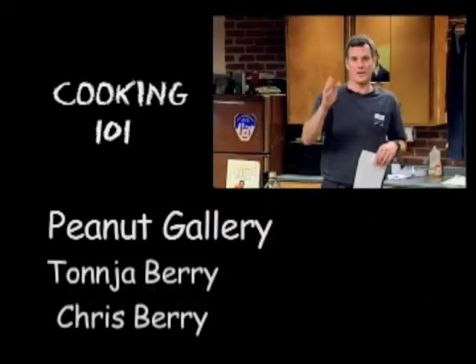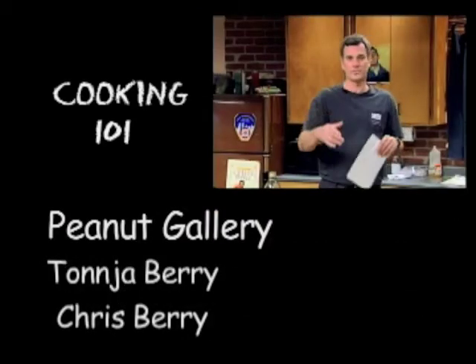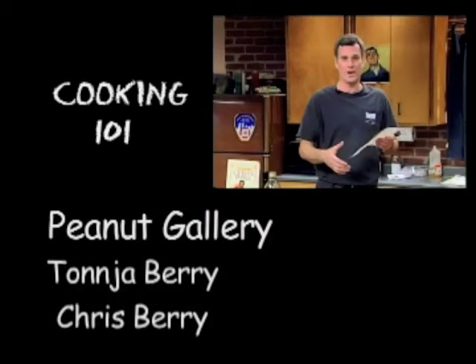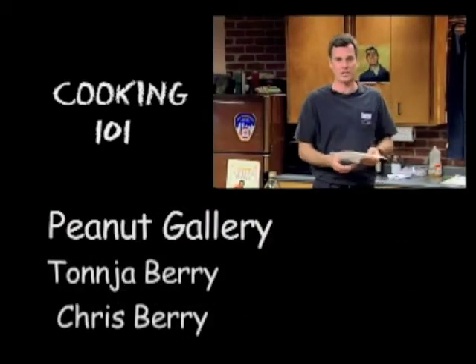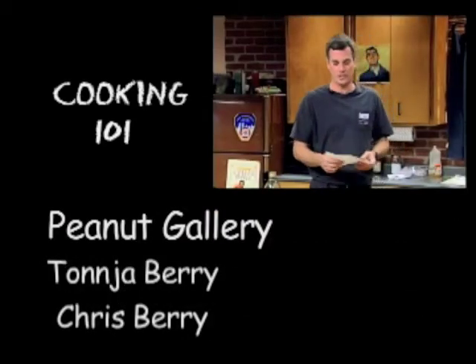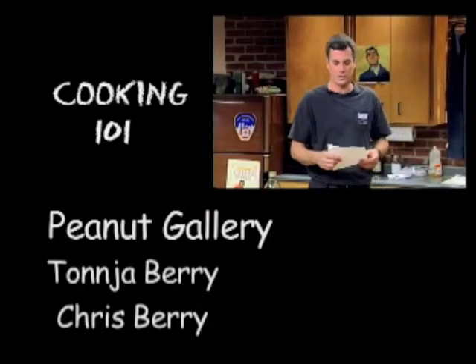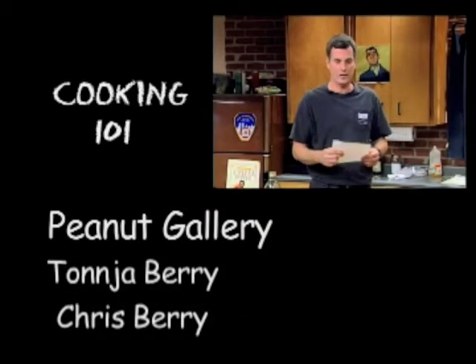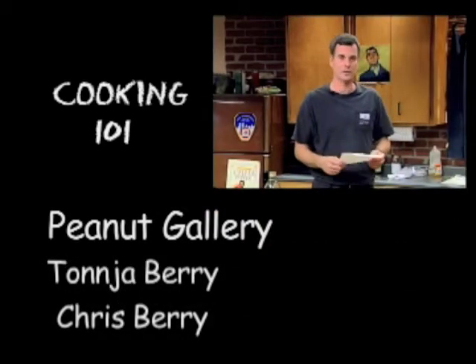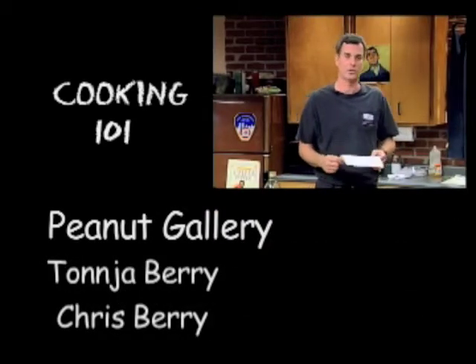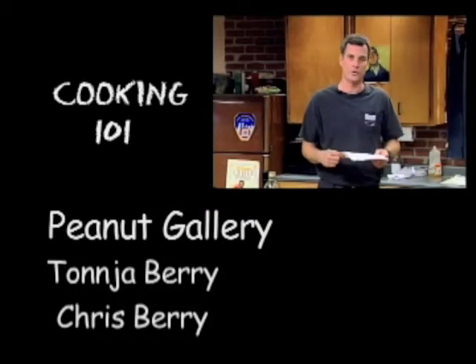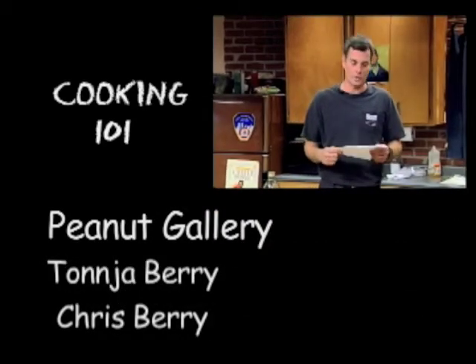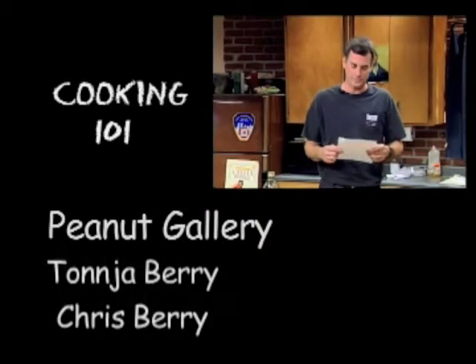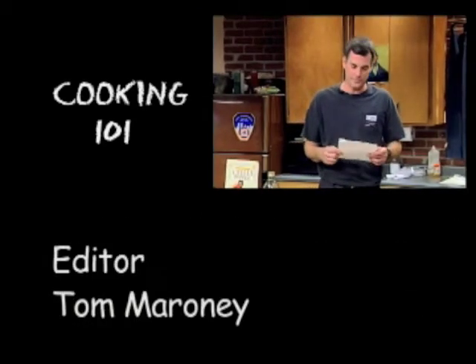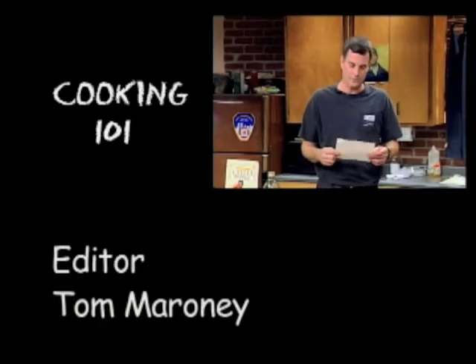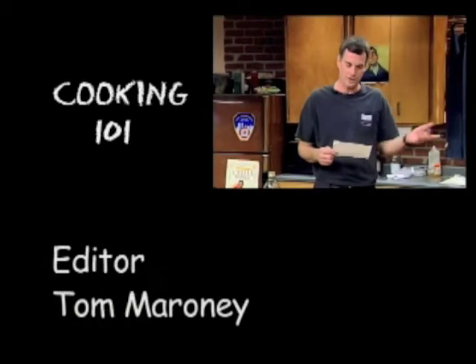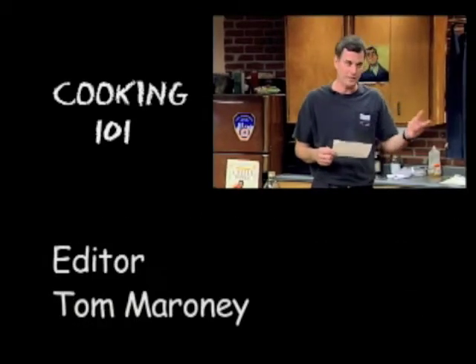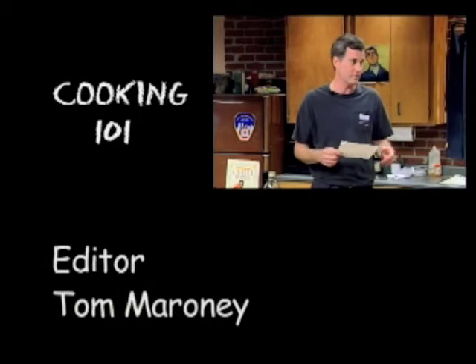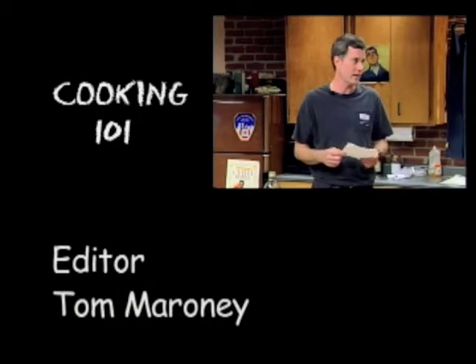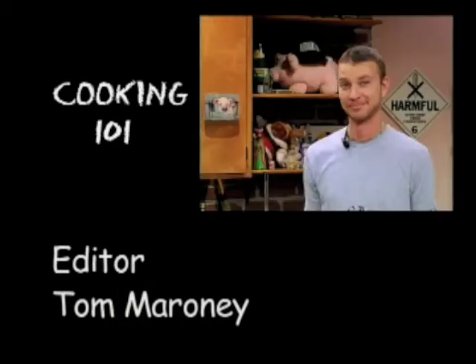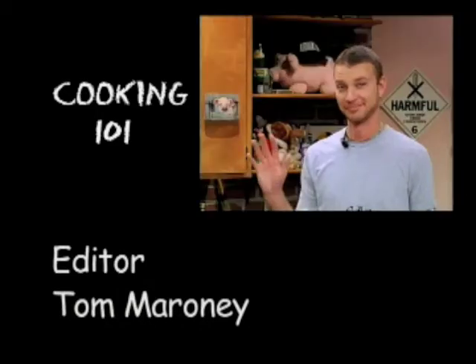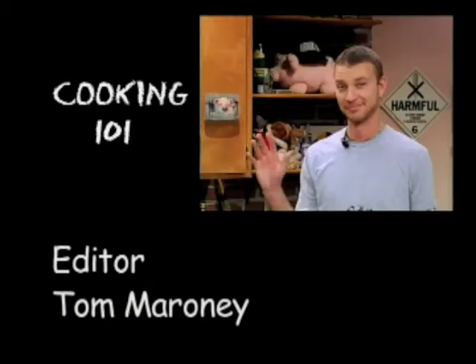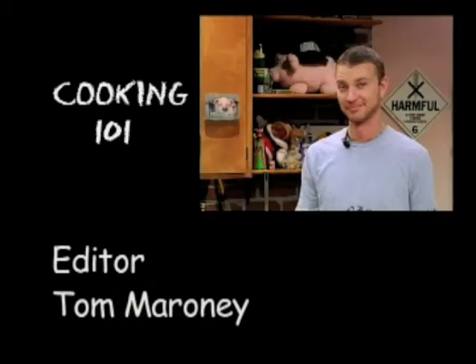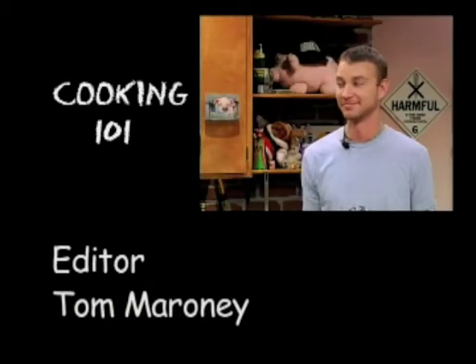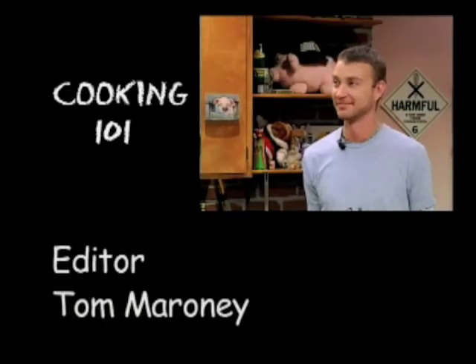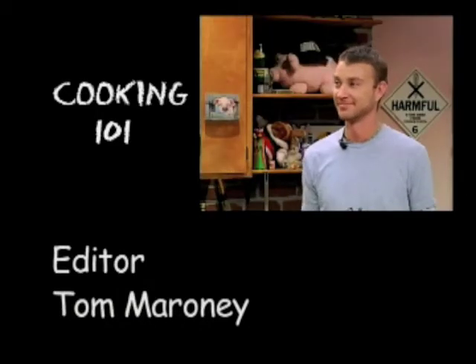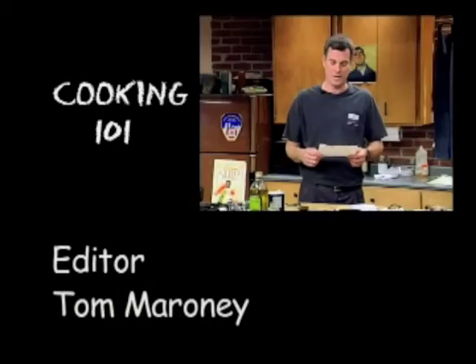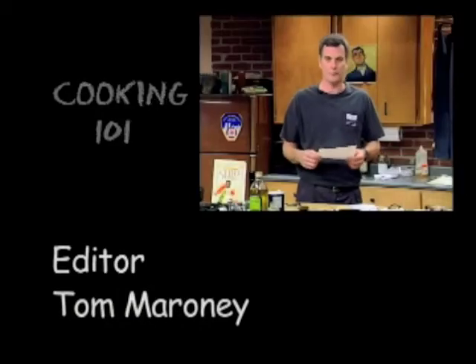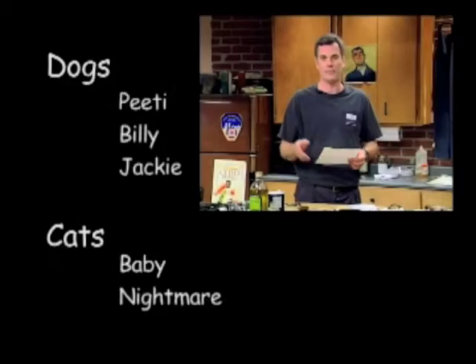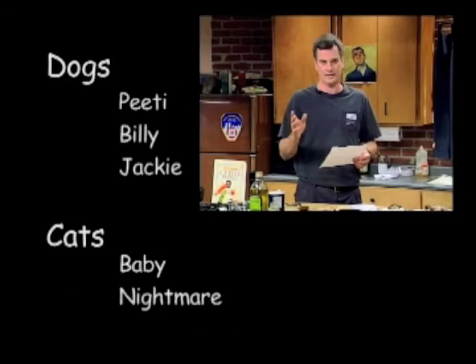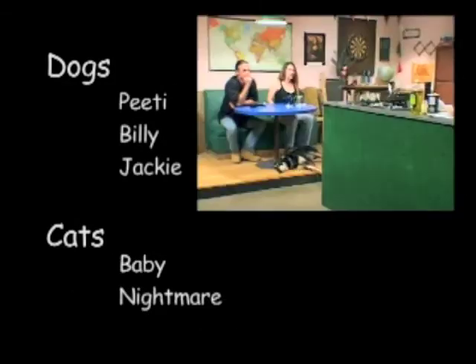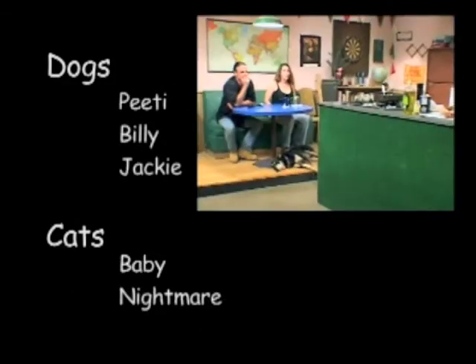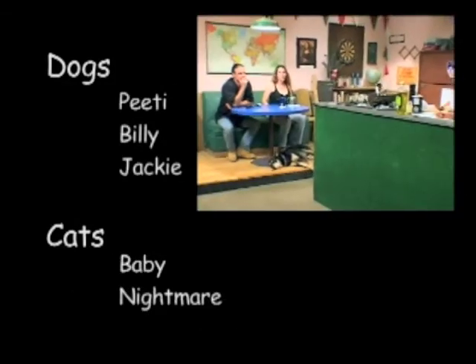Thank you for watching another train wreck called Cooking 101. I'm Jim Walsh, that's Tim Nash. Take care, bye-bye.